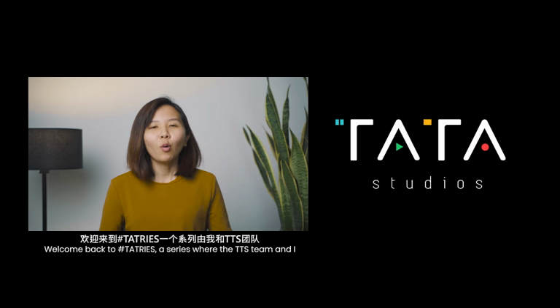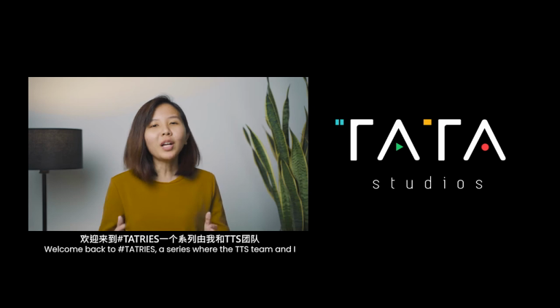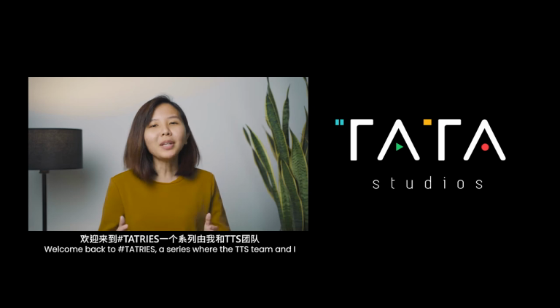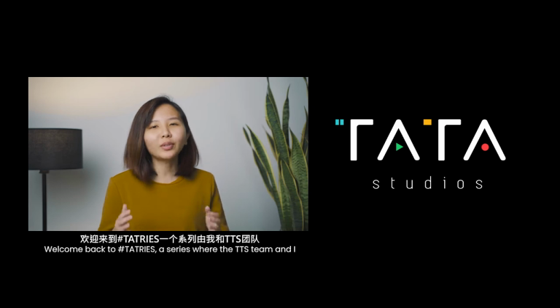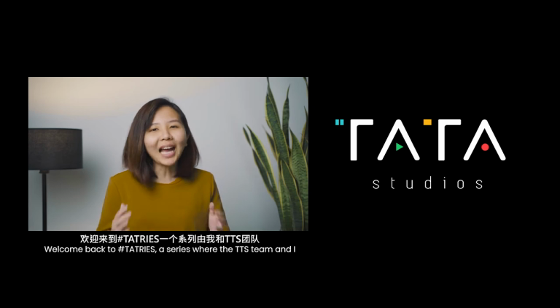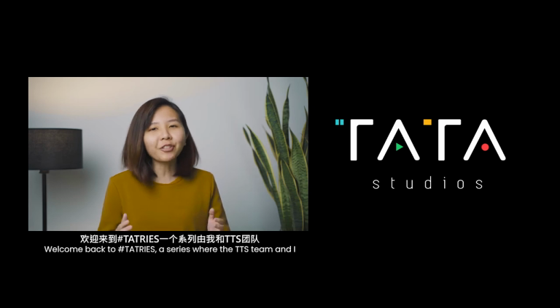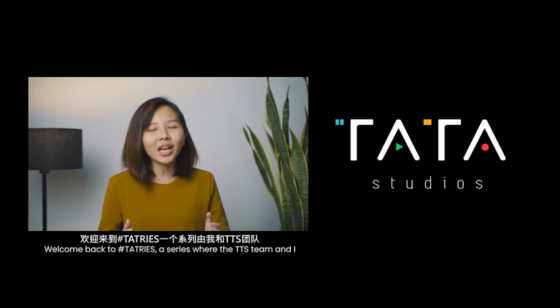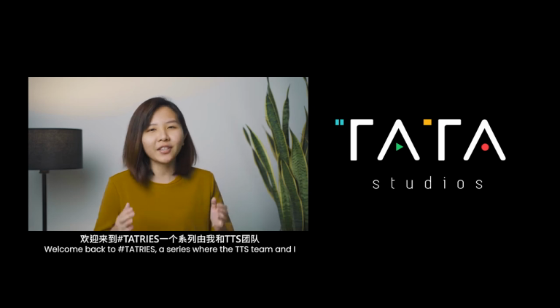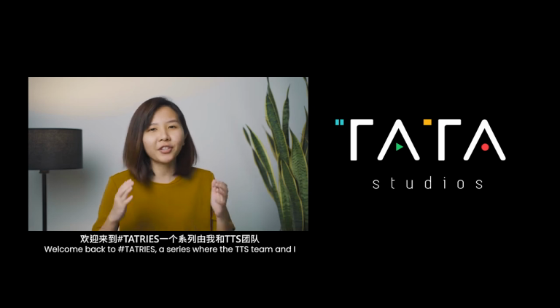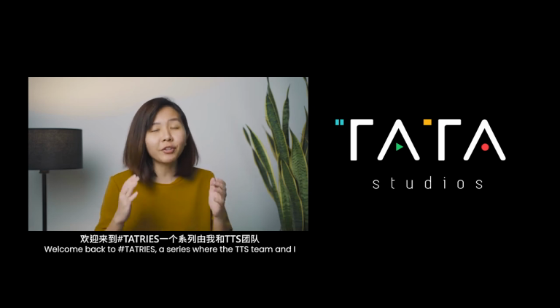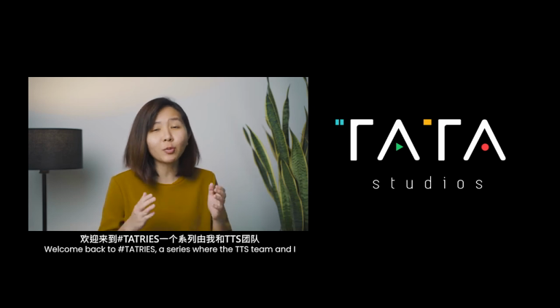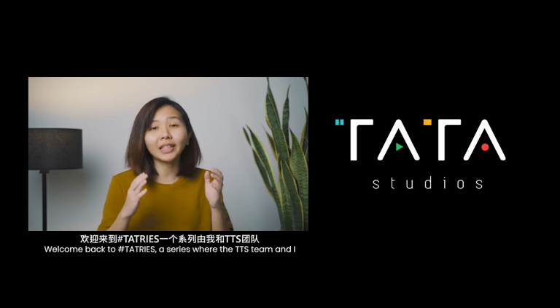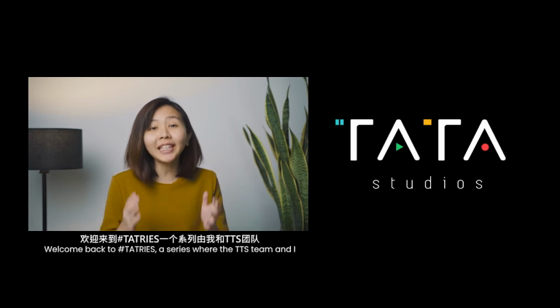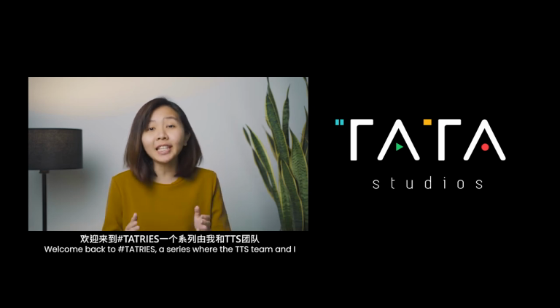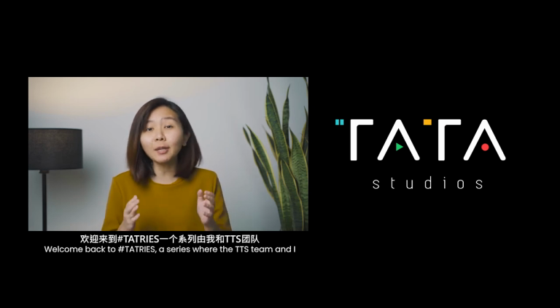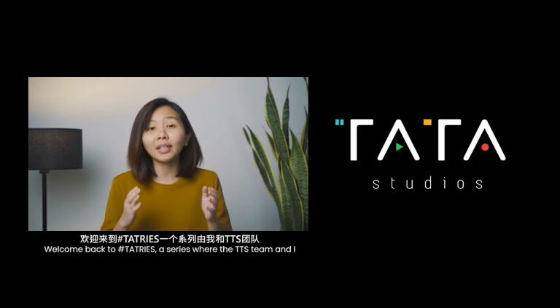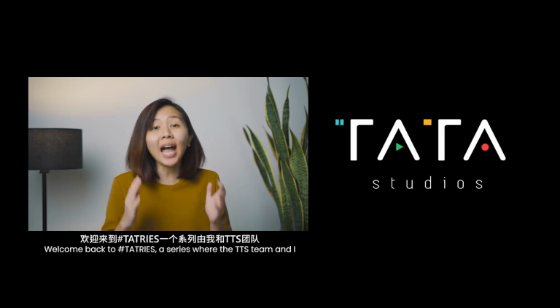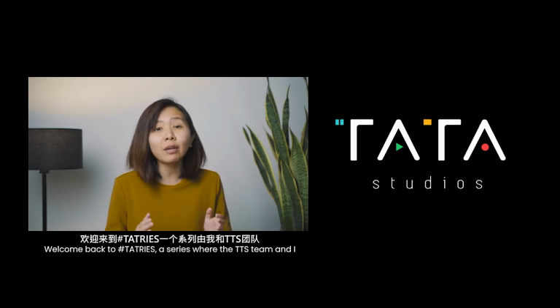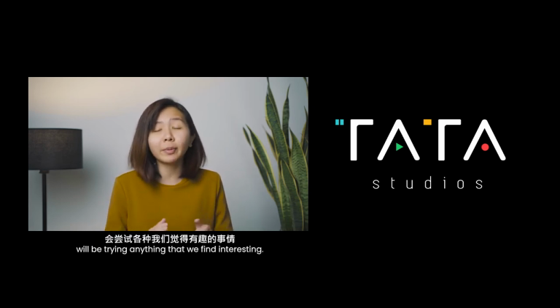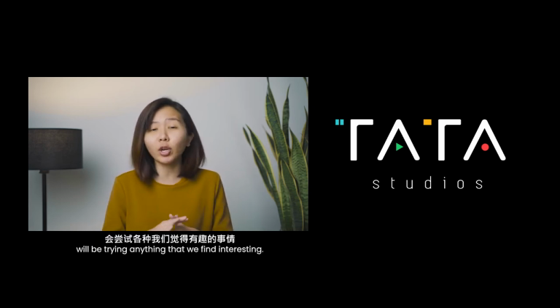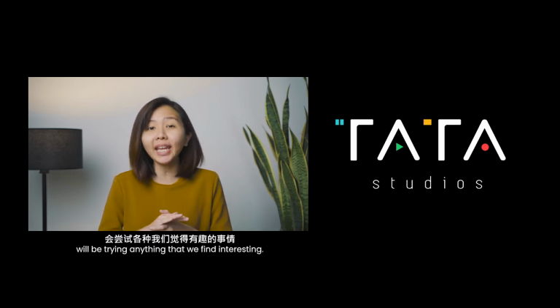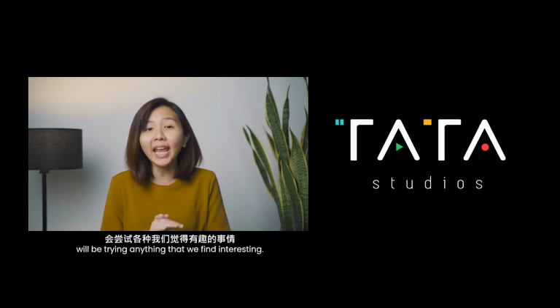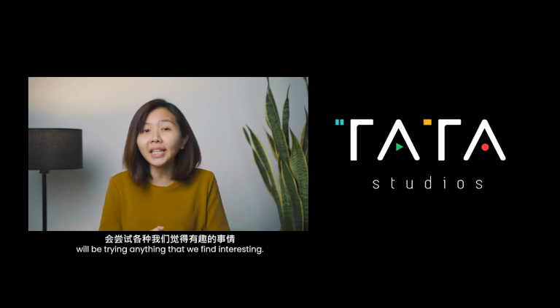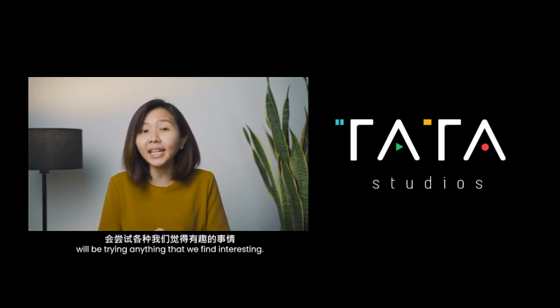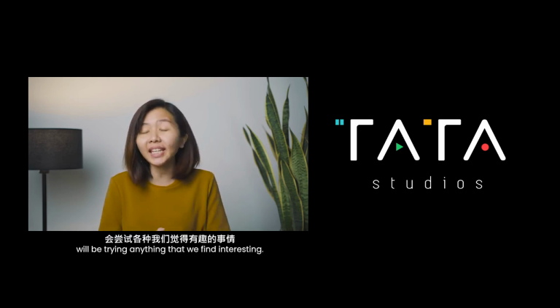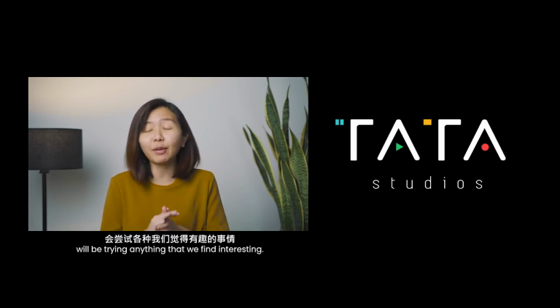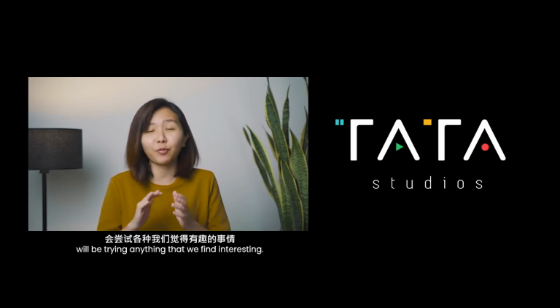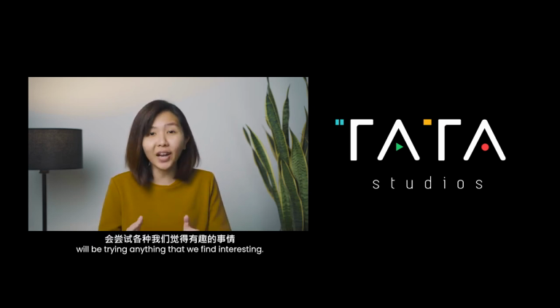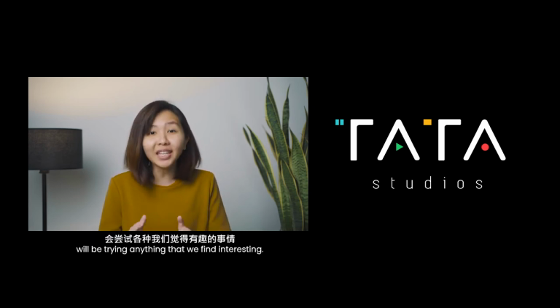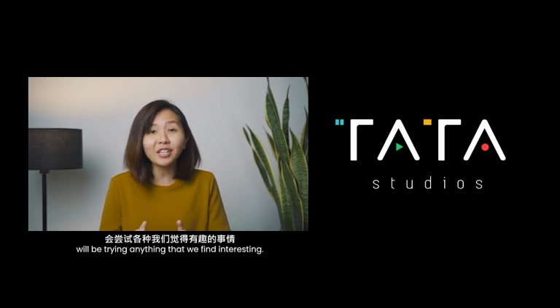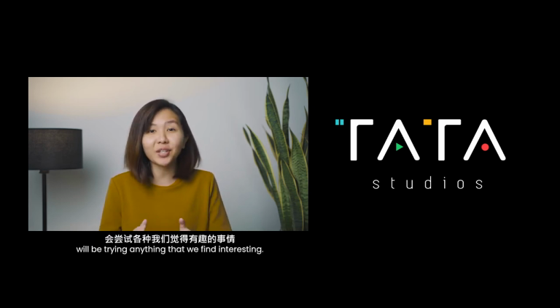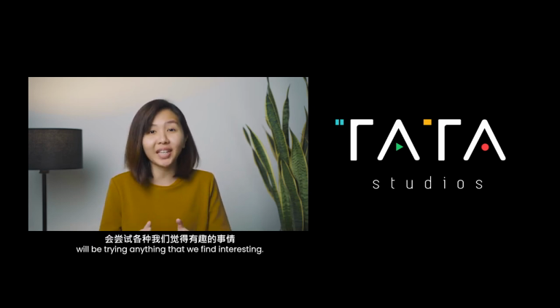Welcome back to Tar Tries, a series where the TTS team and I will be trying anything that we find interesting.